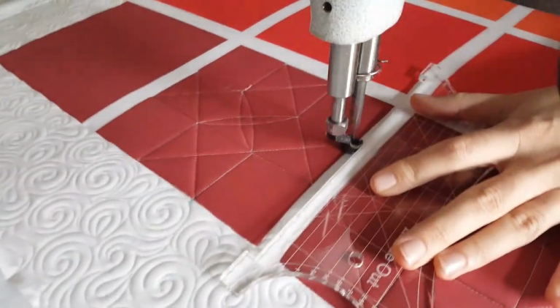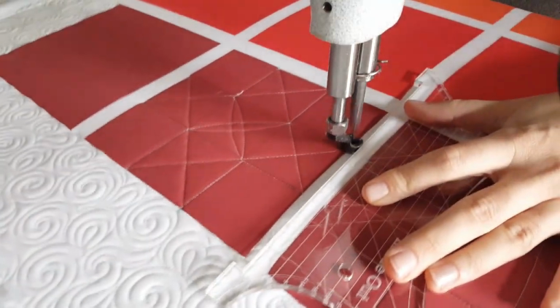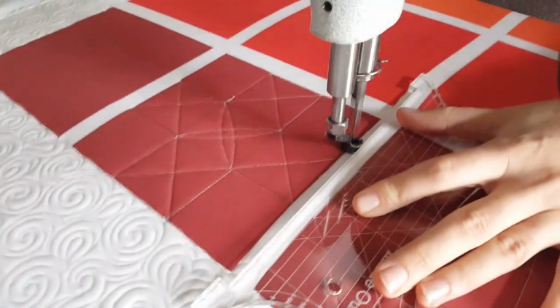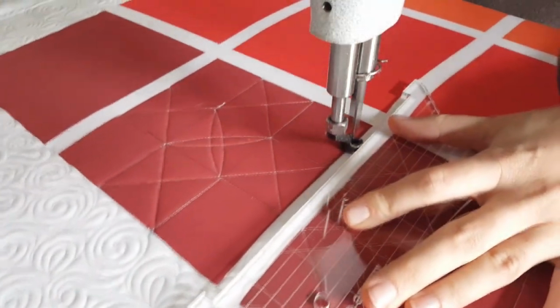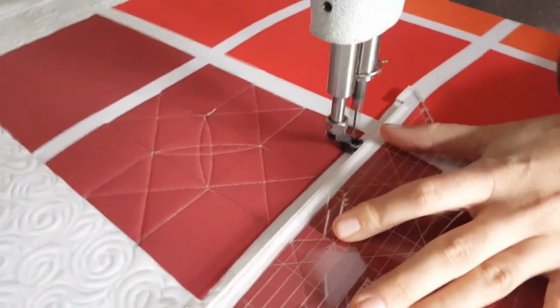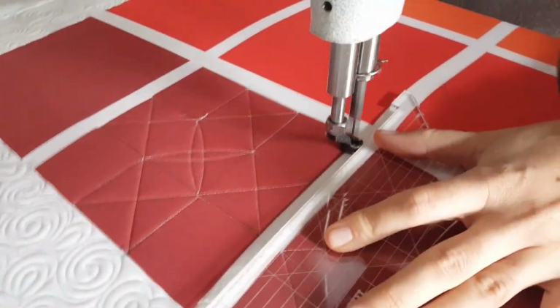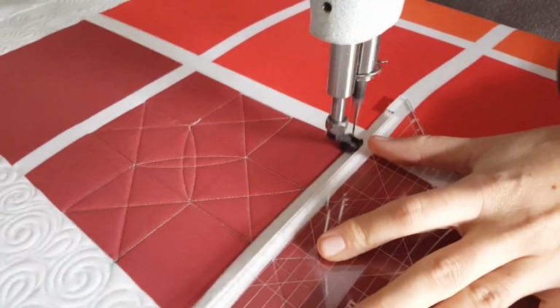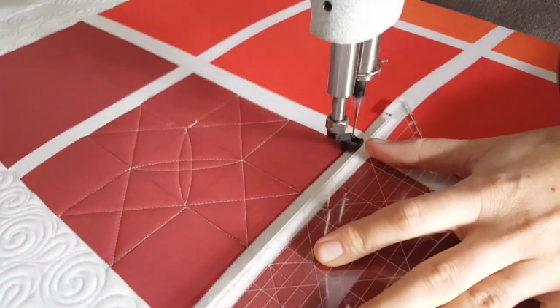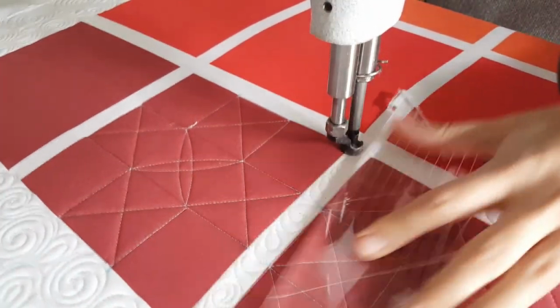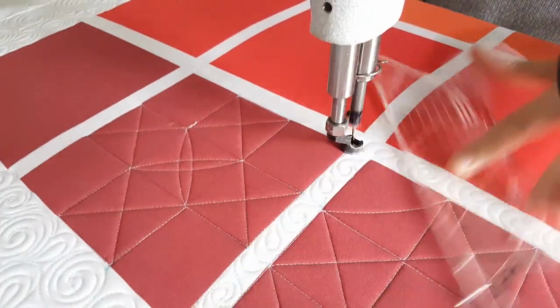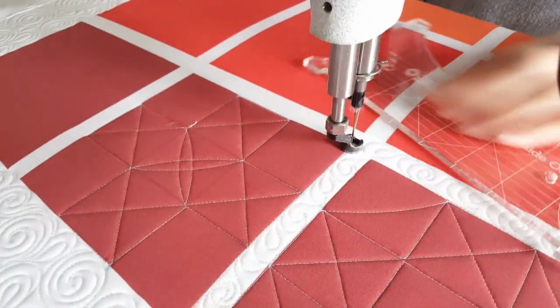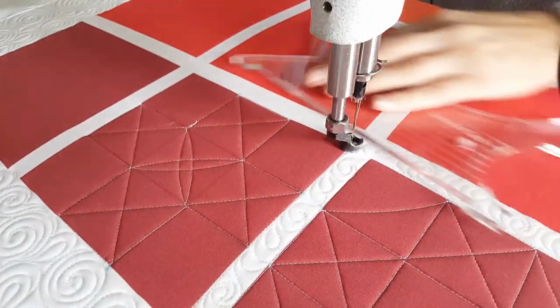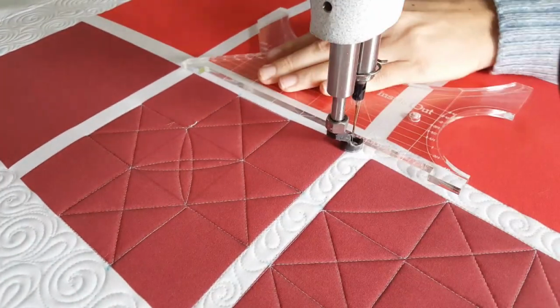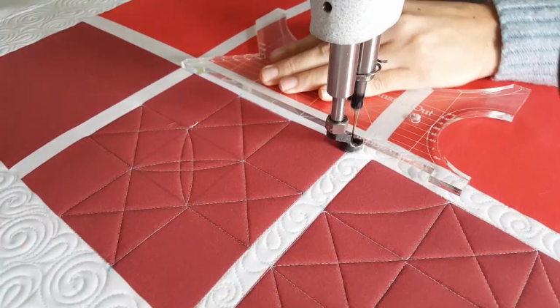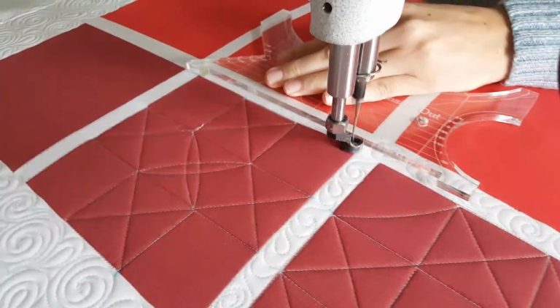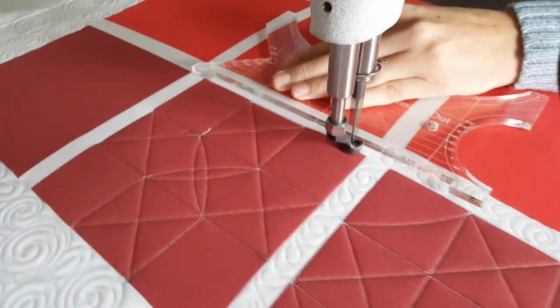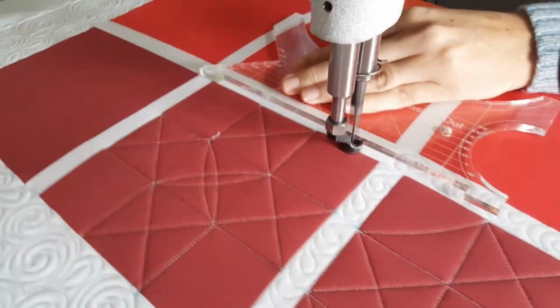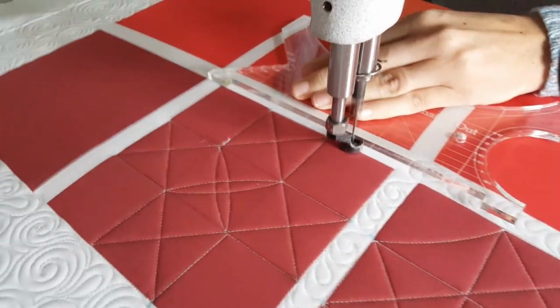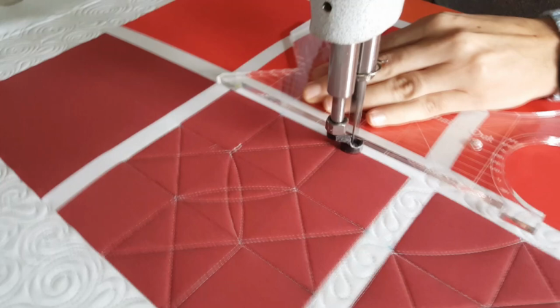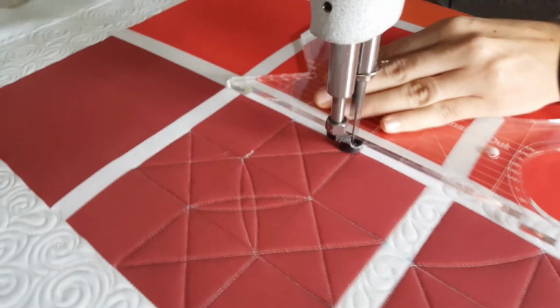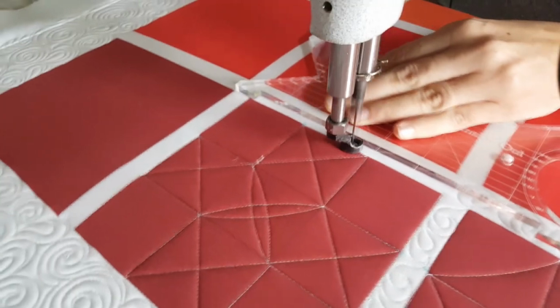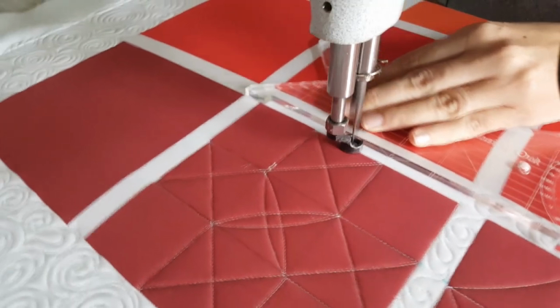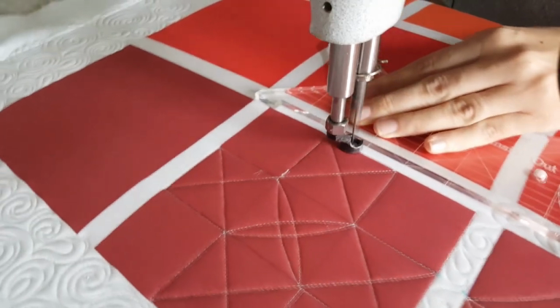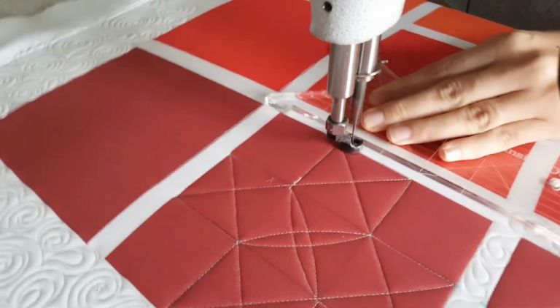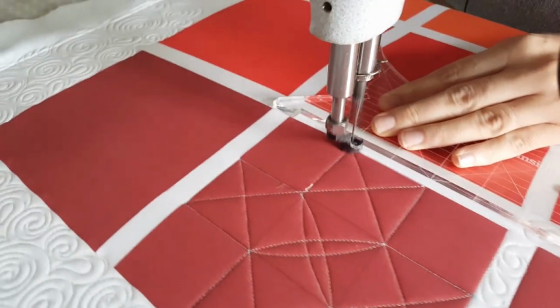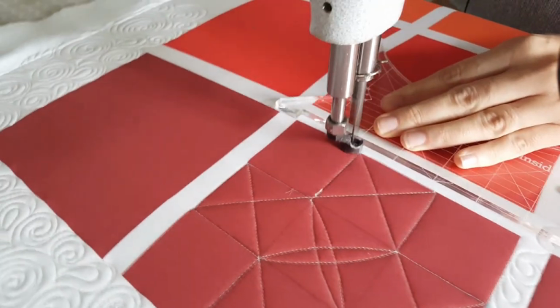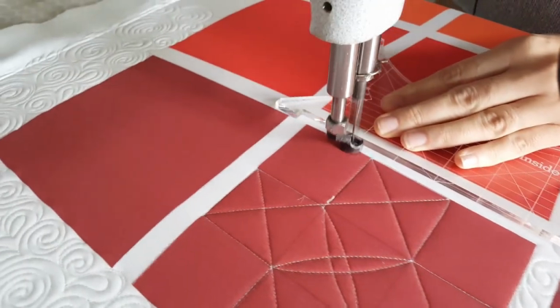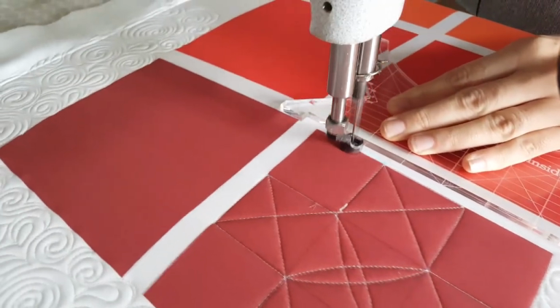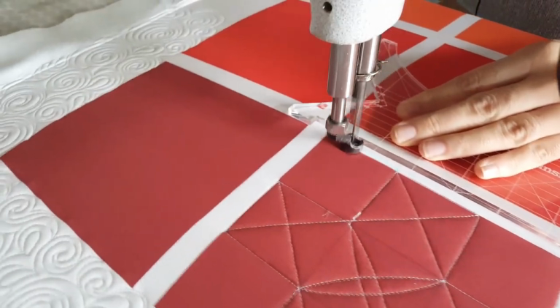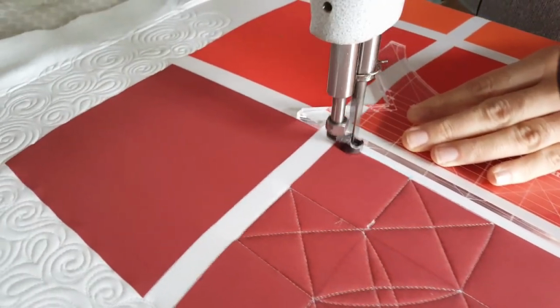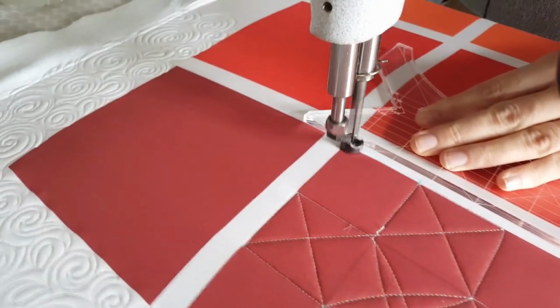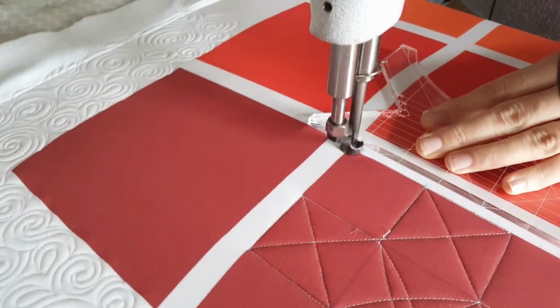From there, I'll just continue stitching along those marked lines, completing the corners of each of these sections.